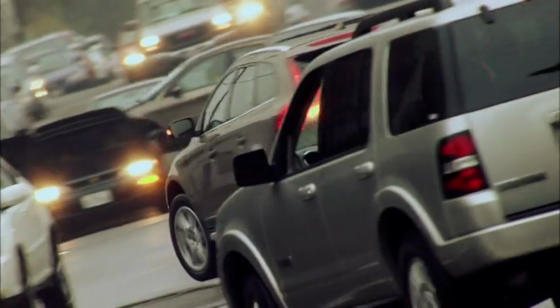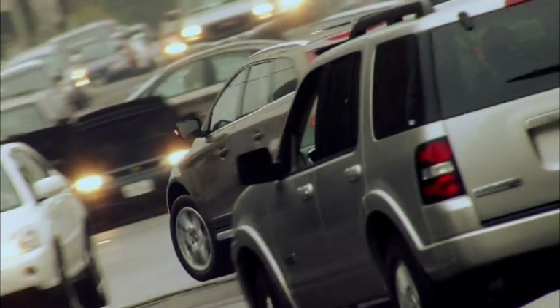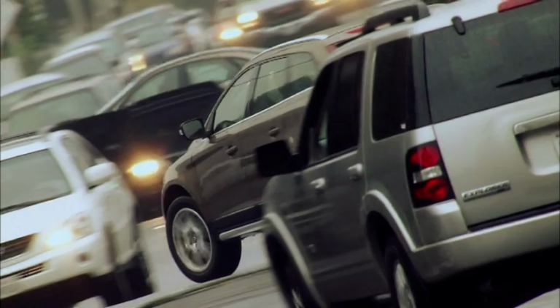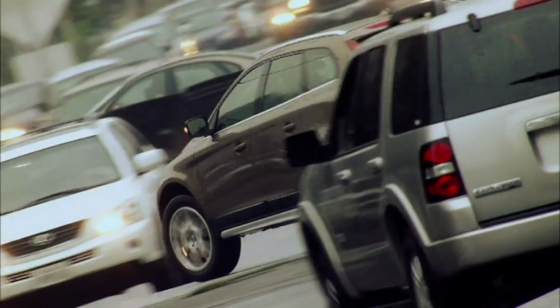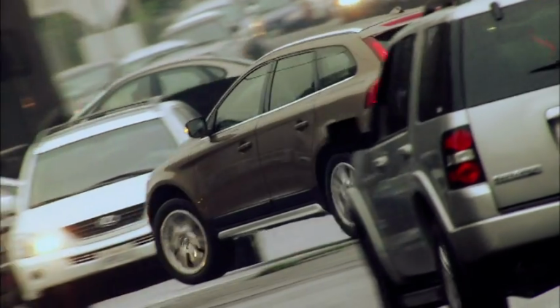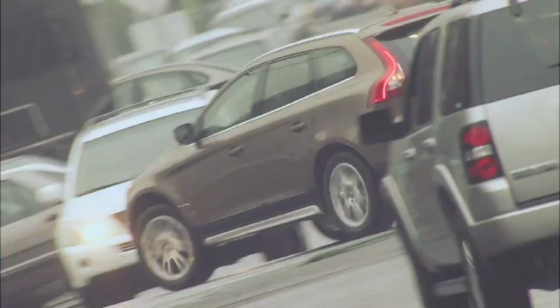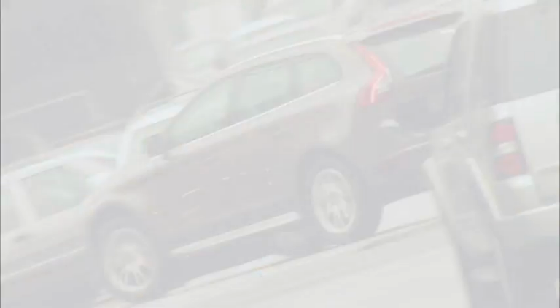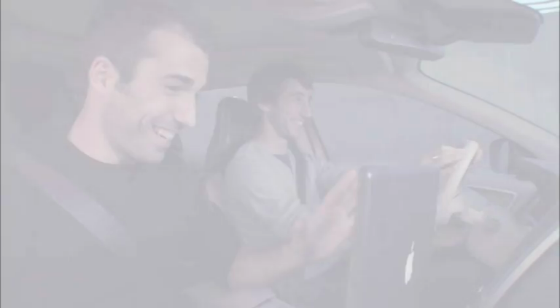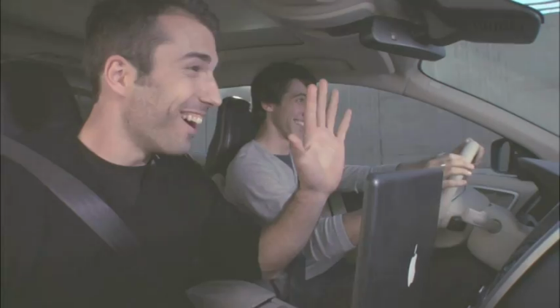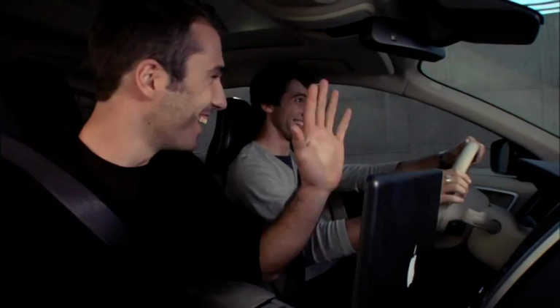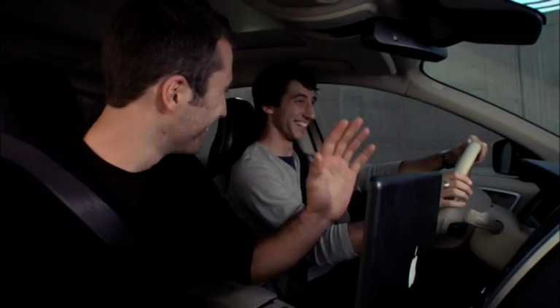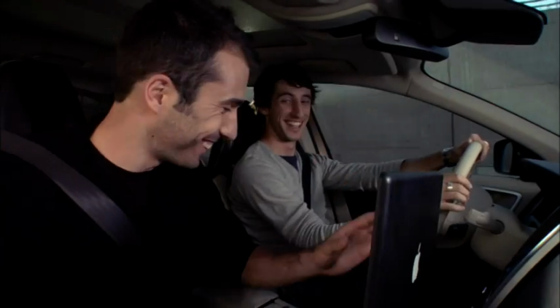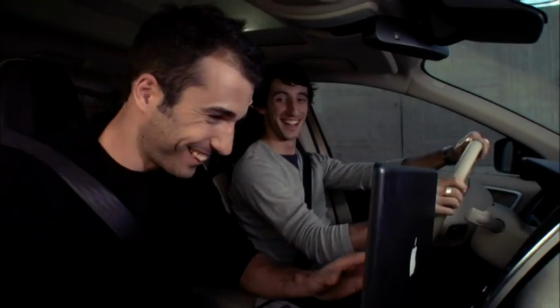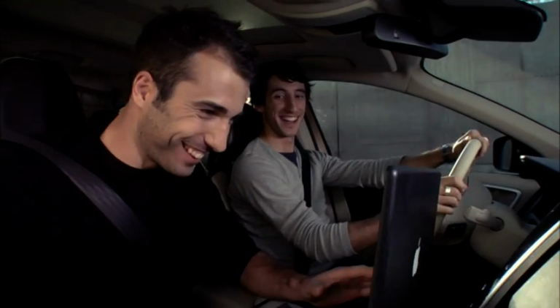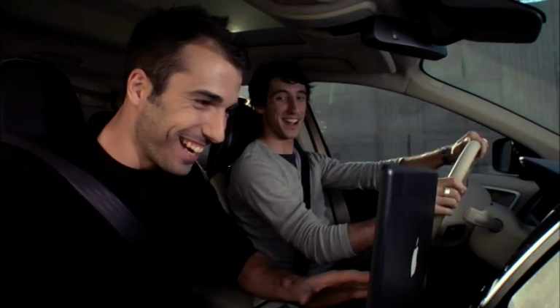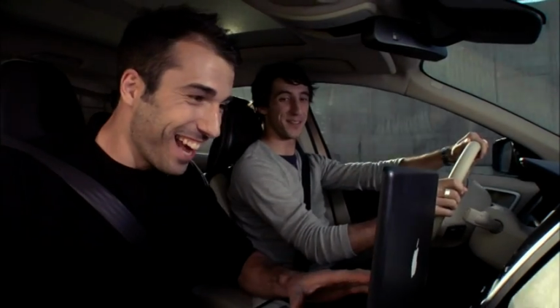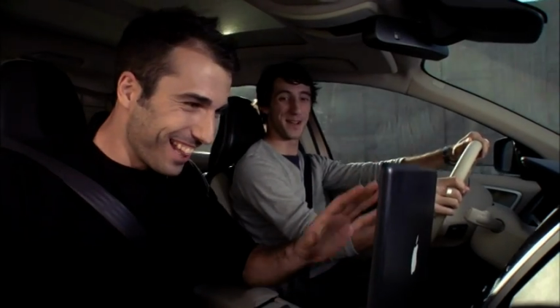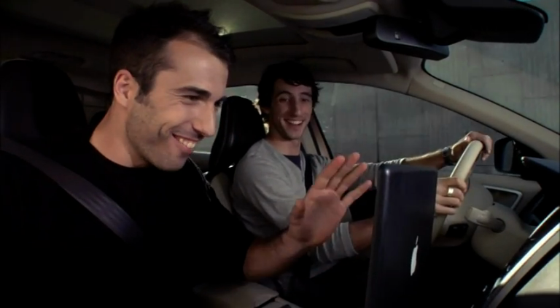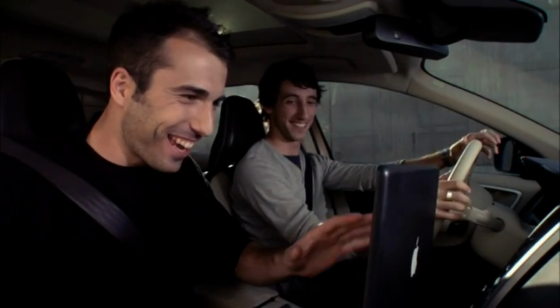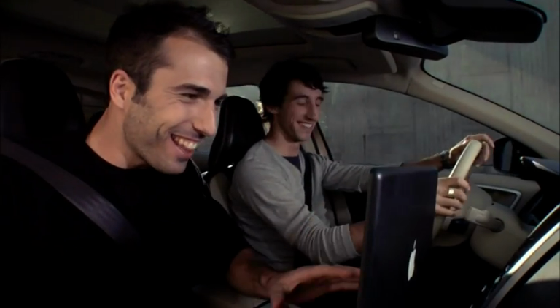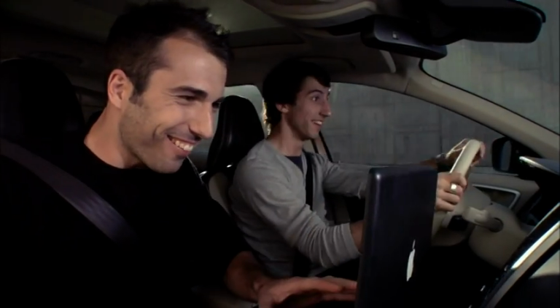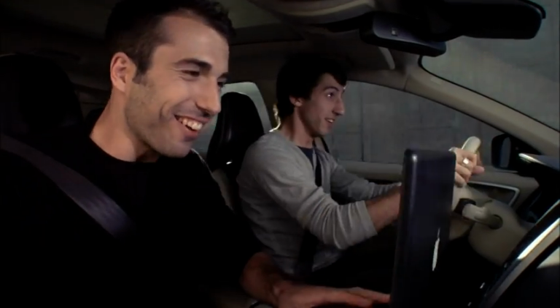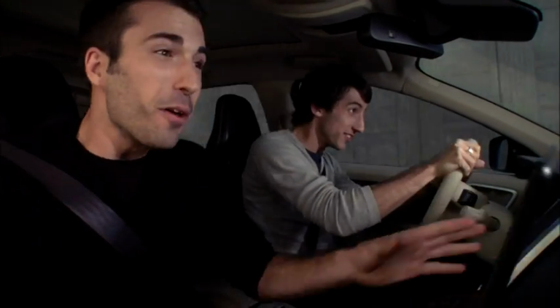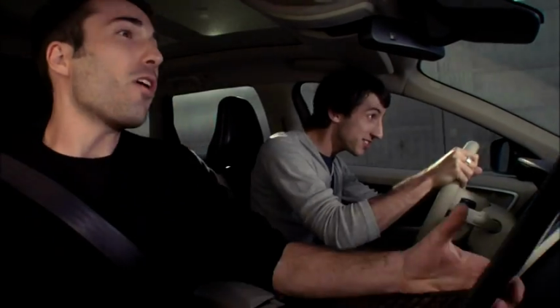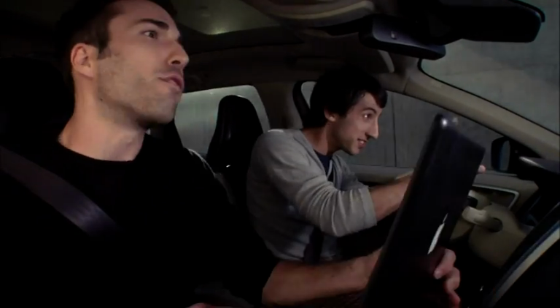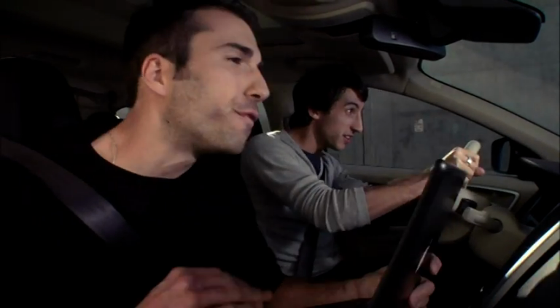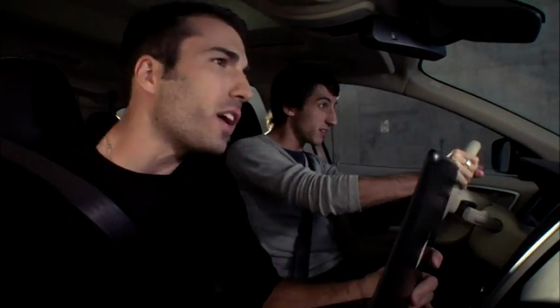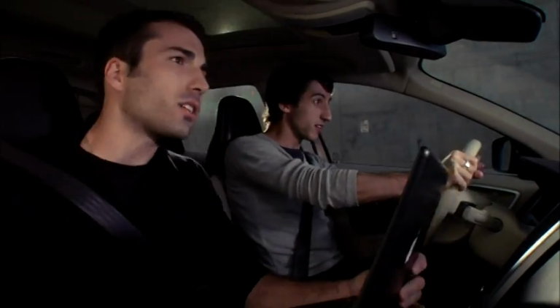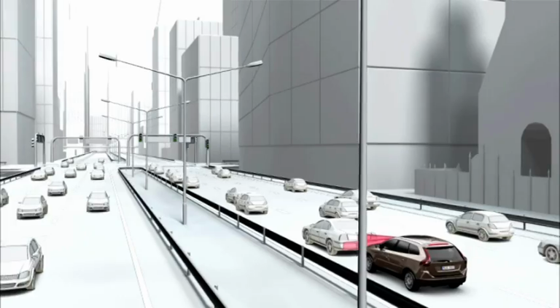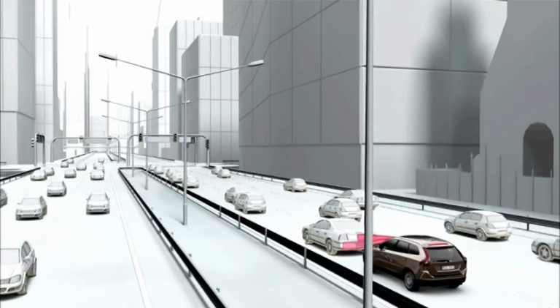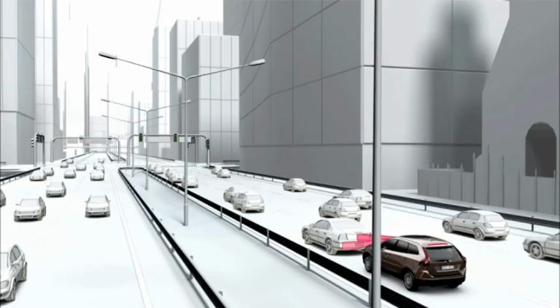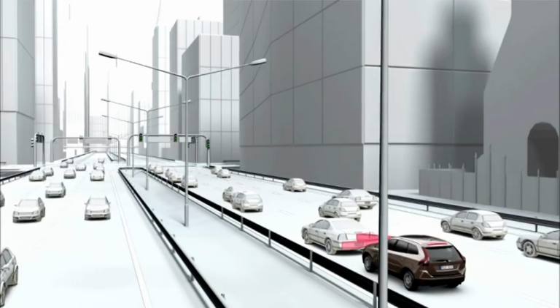At the same time, the interior restraint systems are pre-prepared for activation.